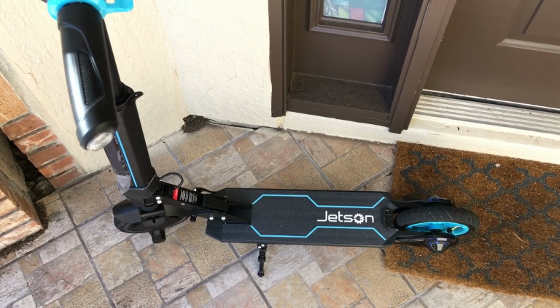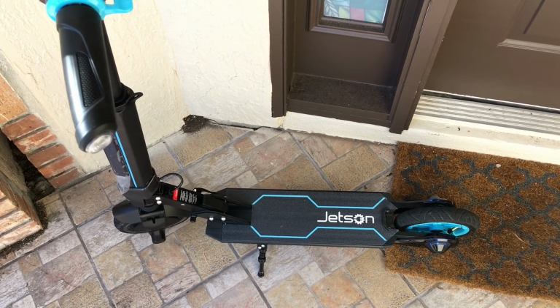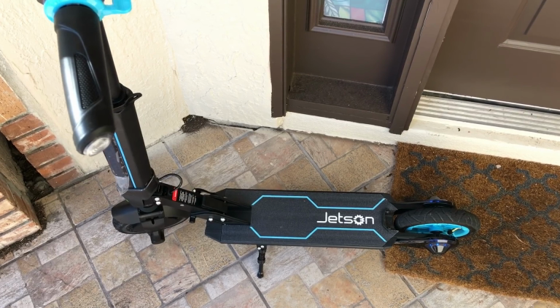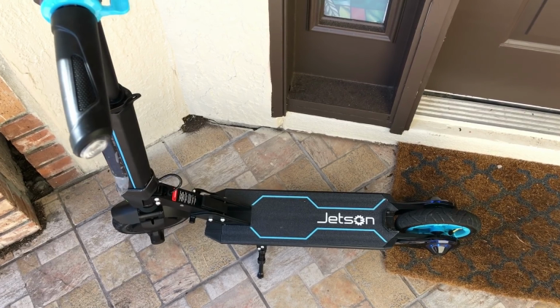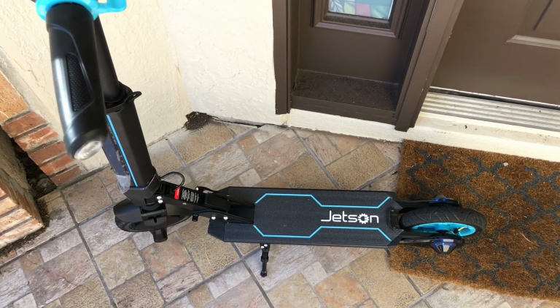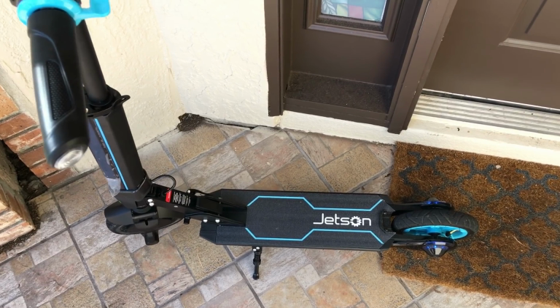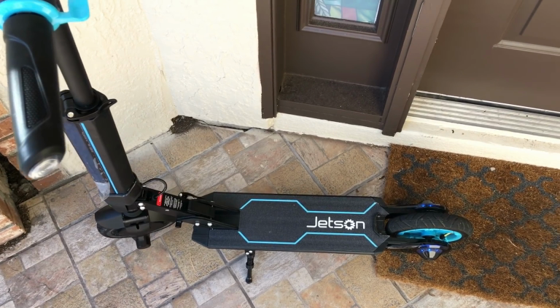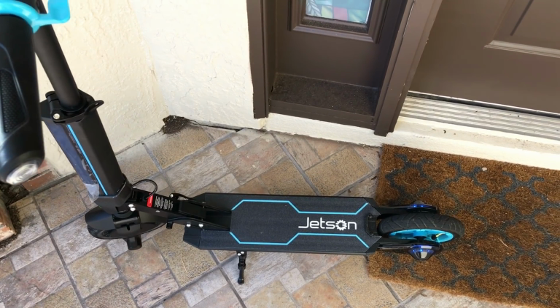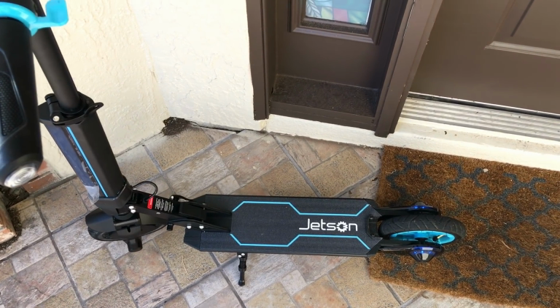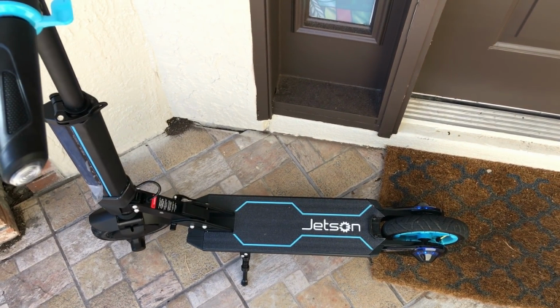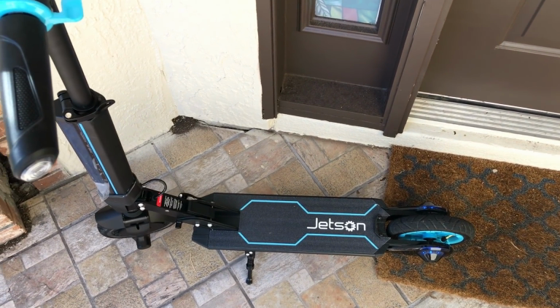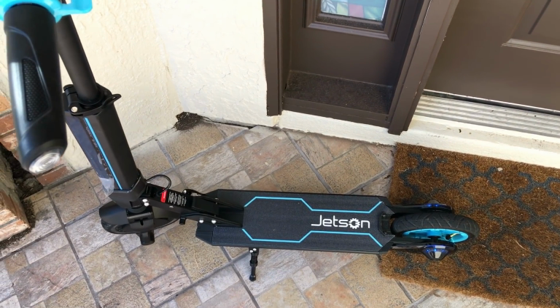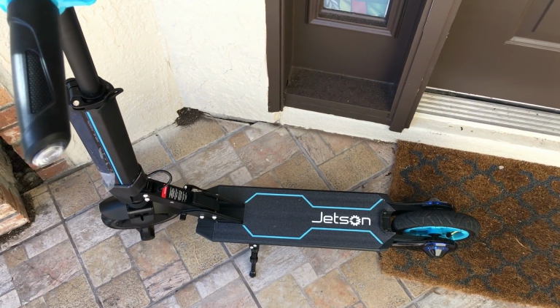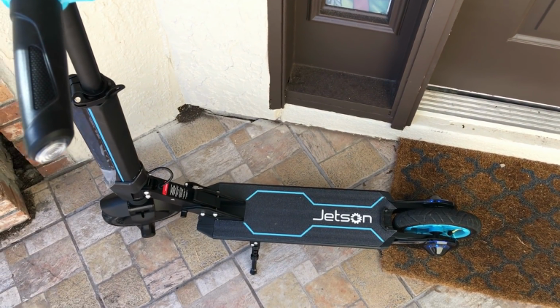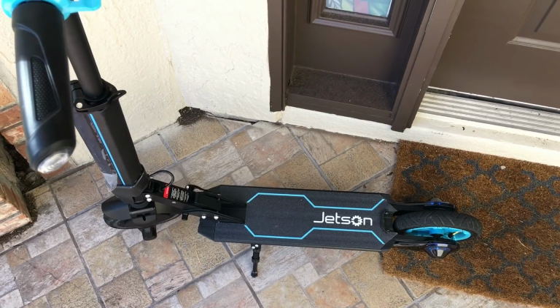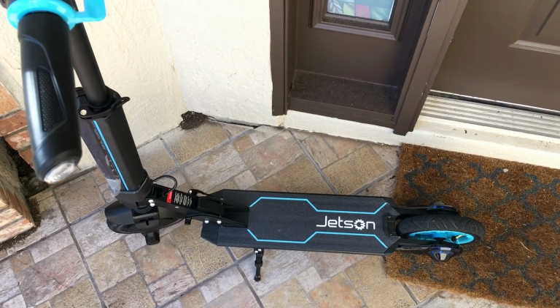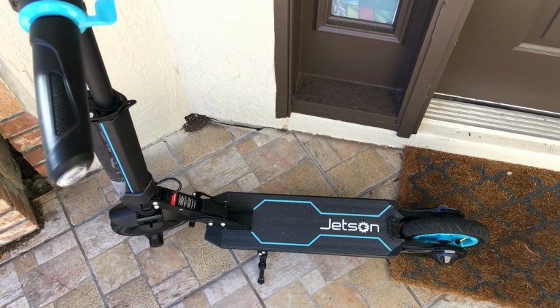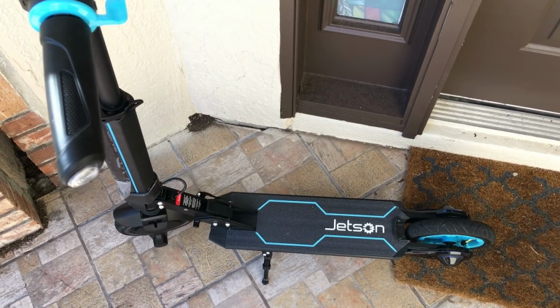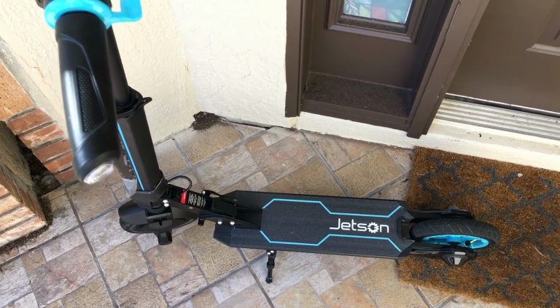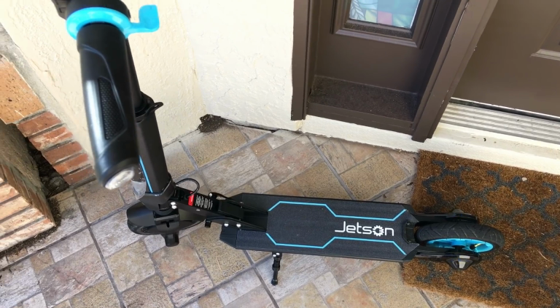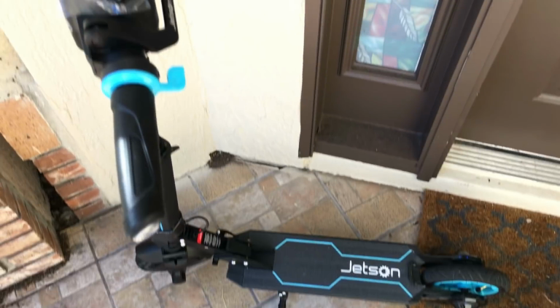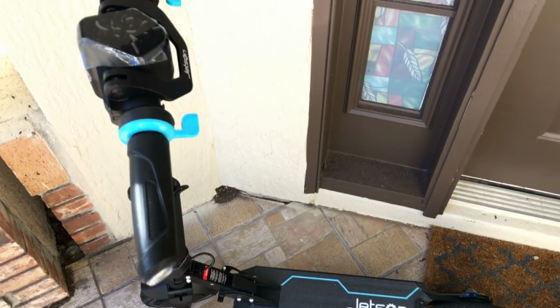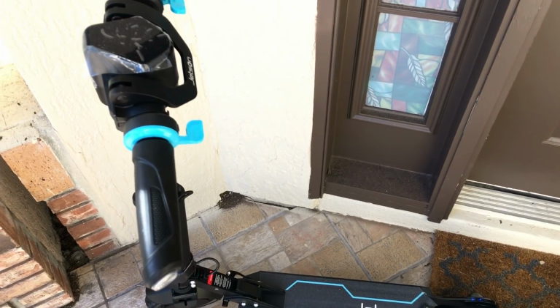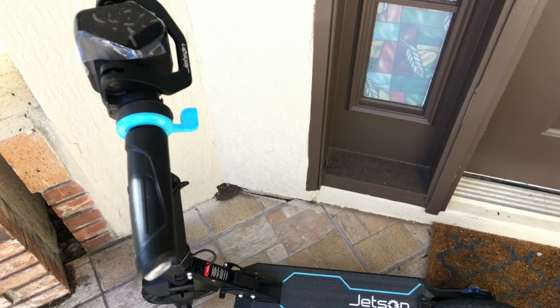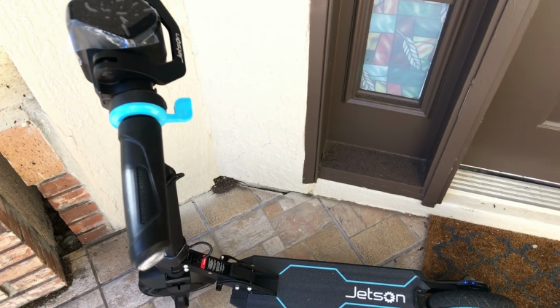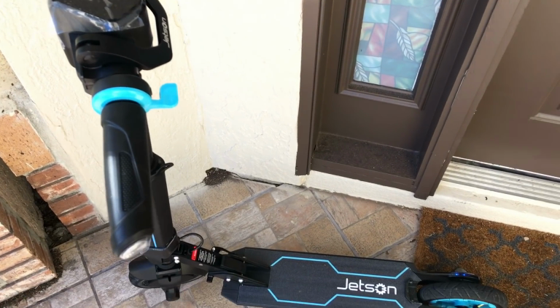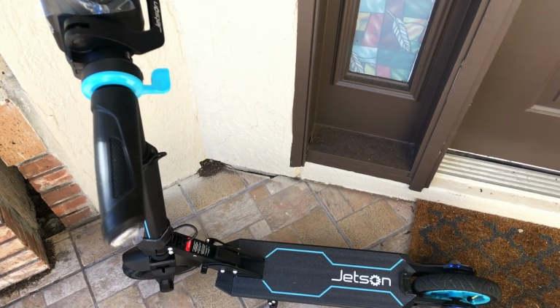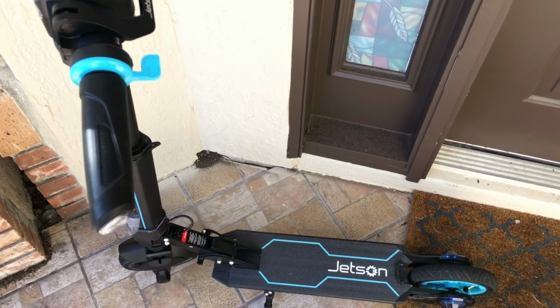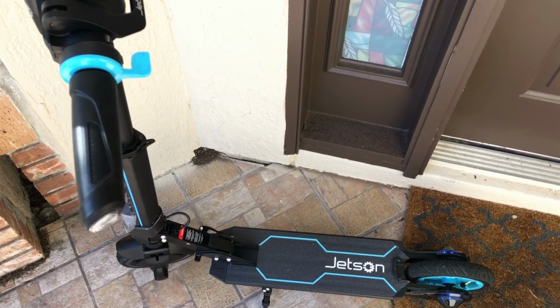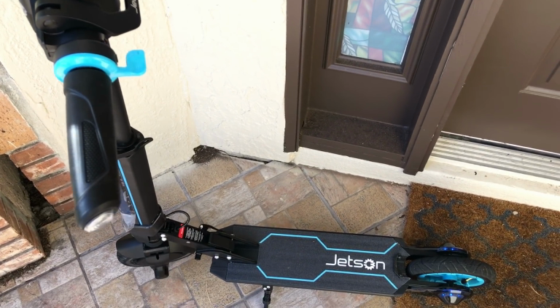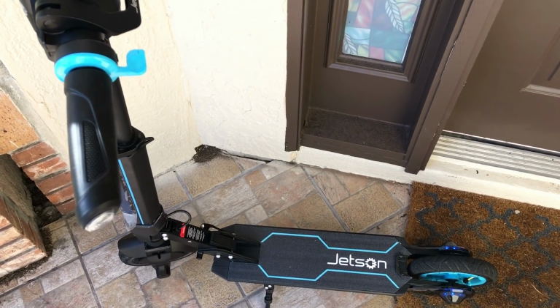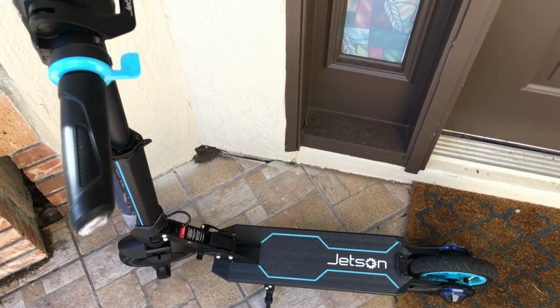Hi, today's review is about the Jetson electric scooter. Let's go!